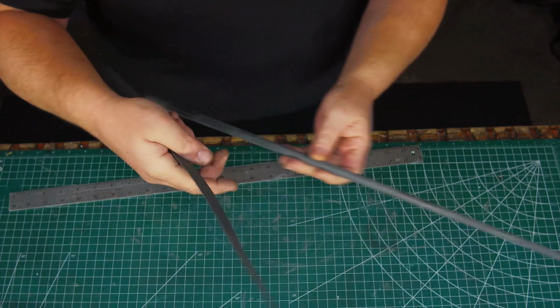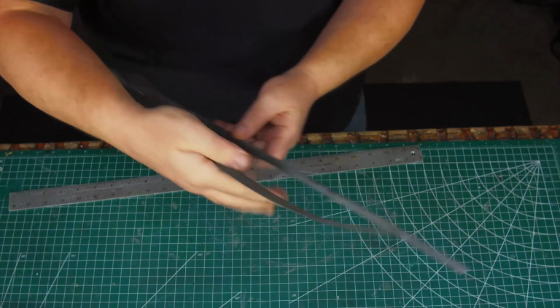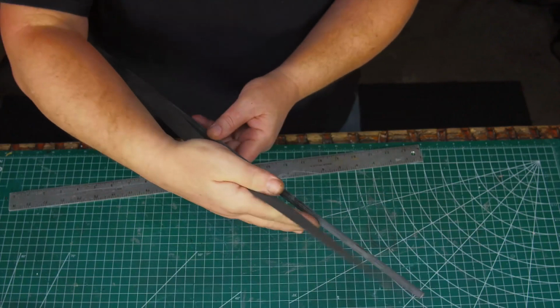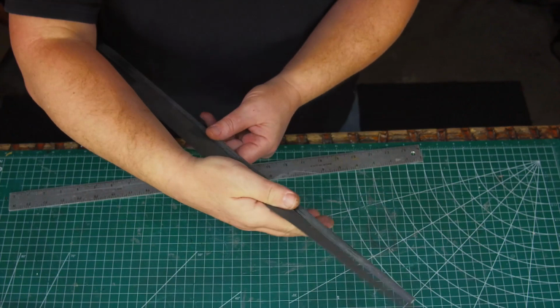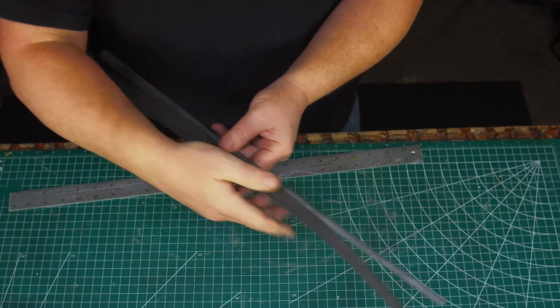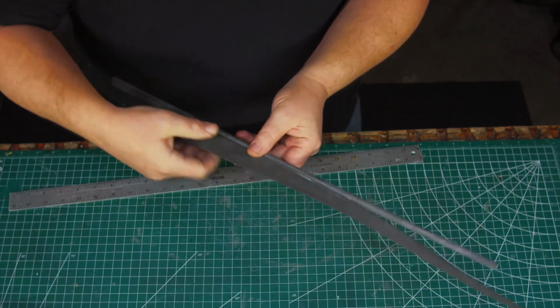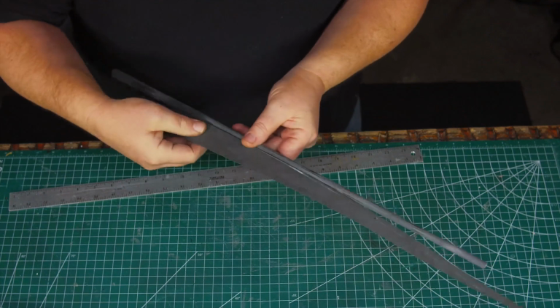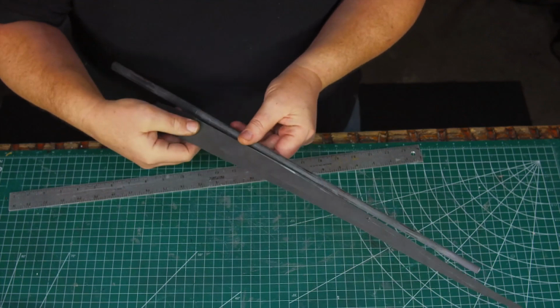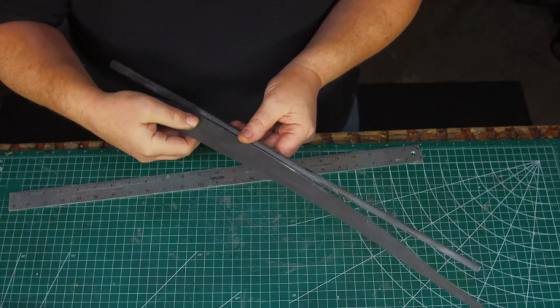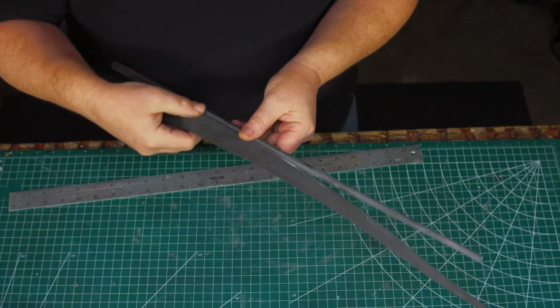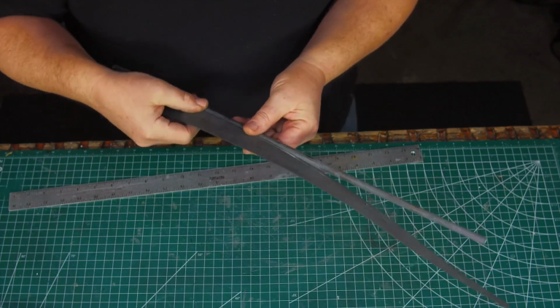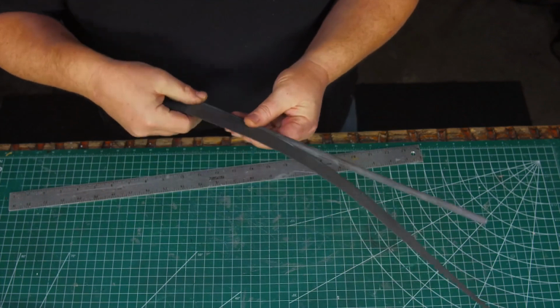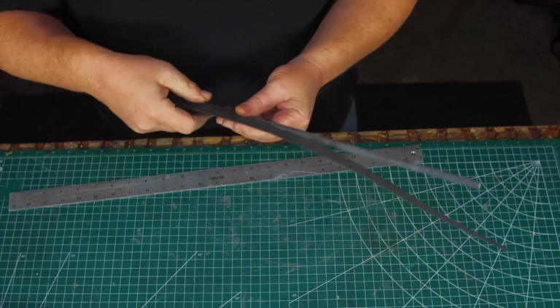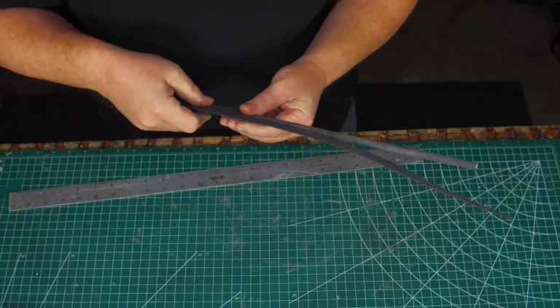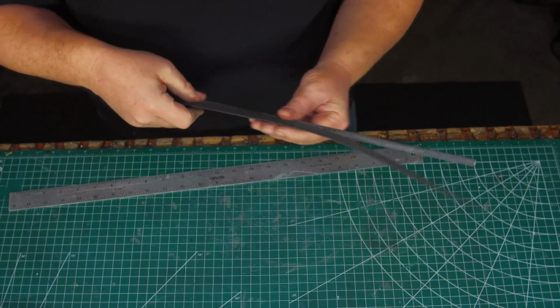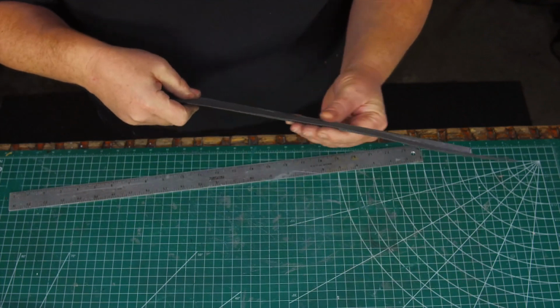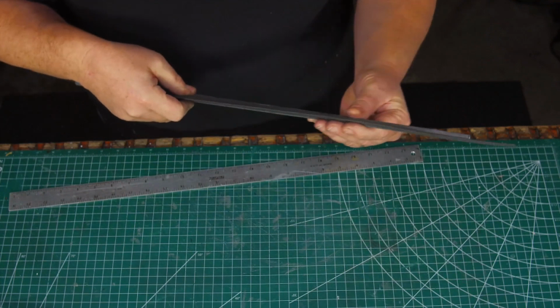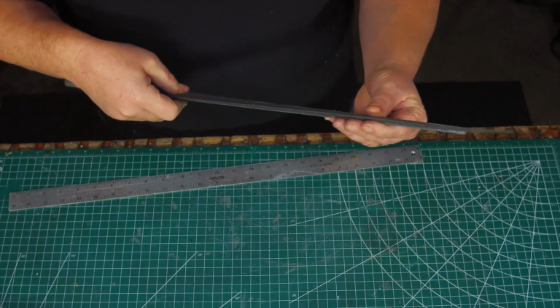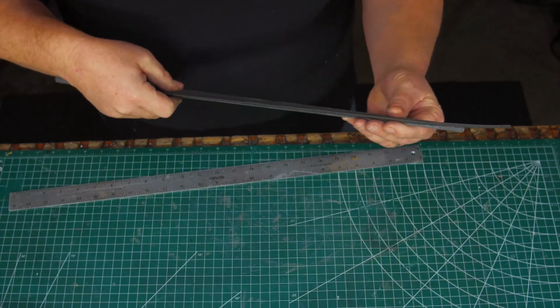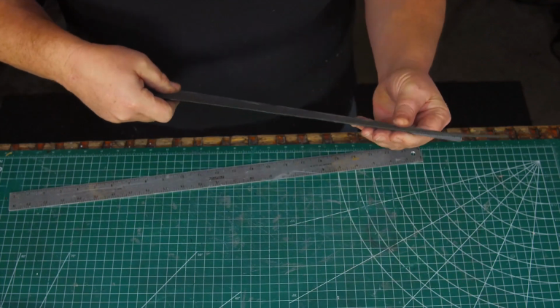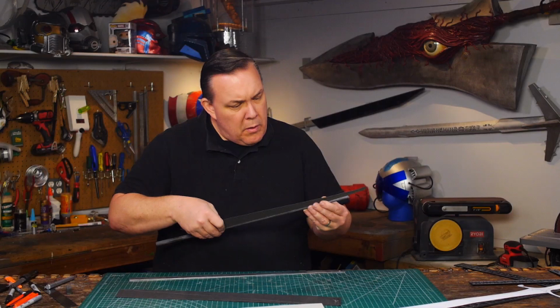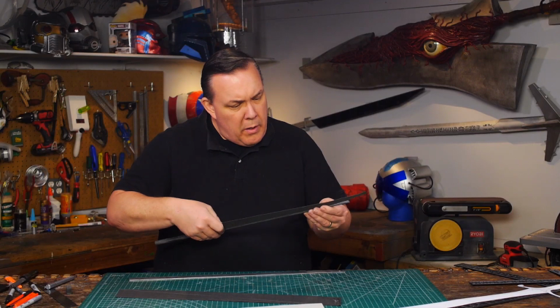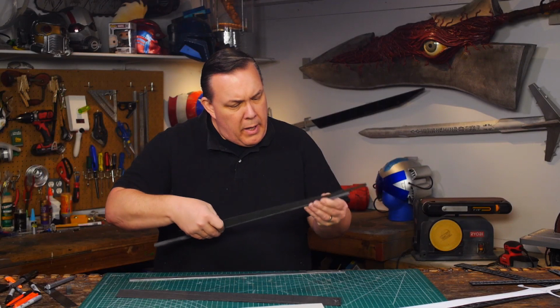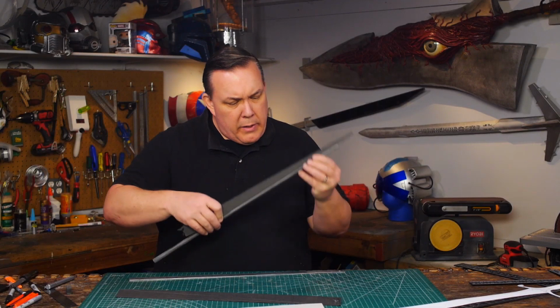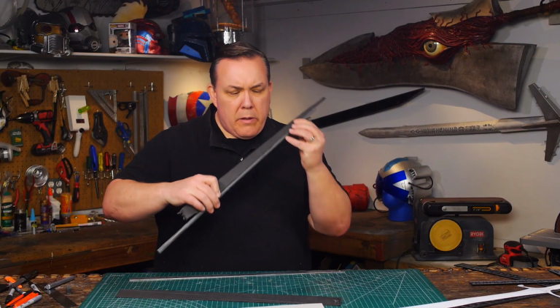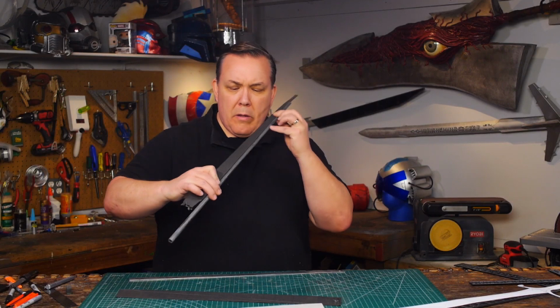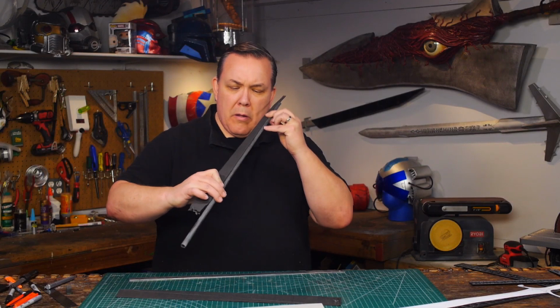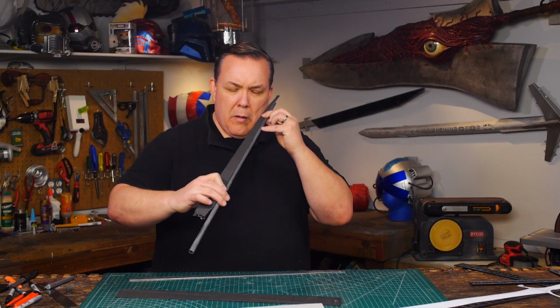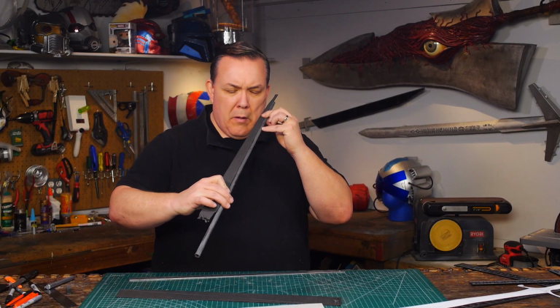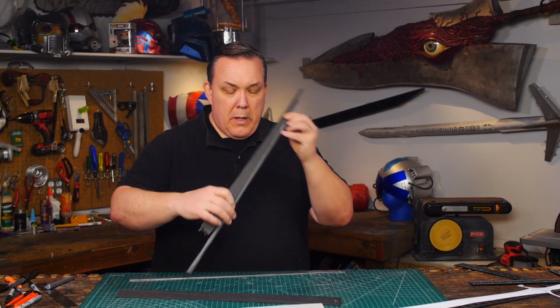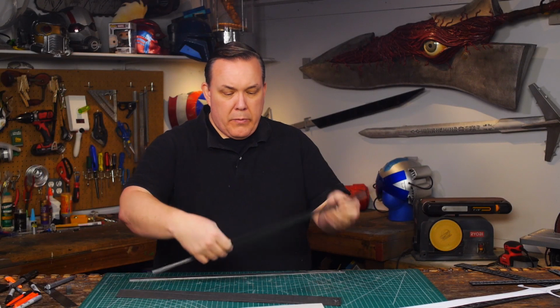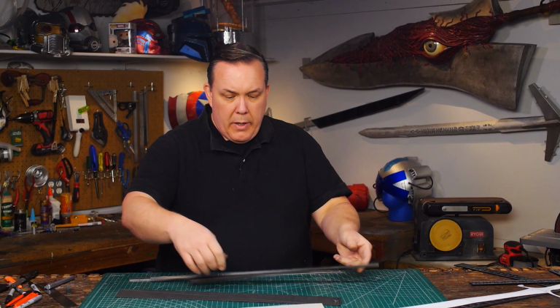Then I cut an angle along the wedge to follow the golf club thickness. Oh yeah, that's great.